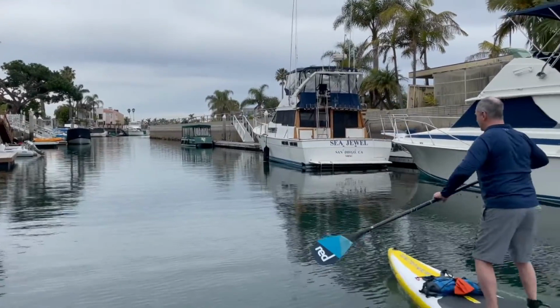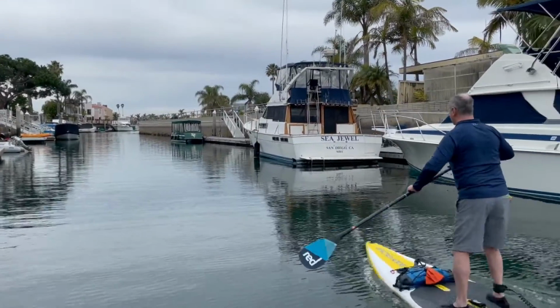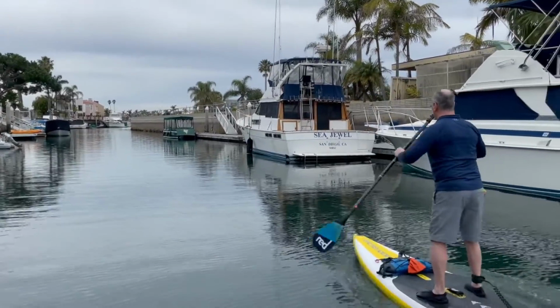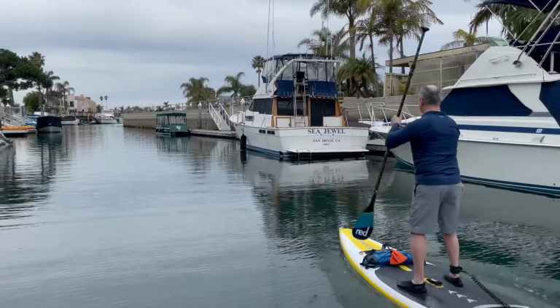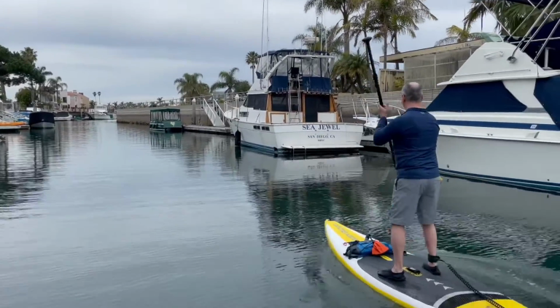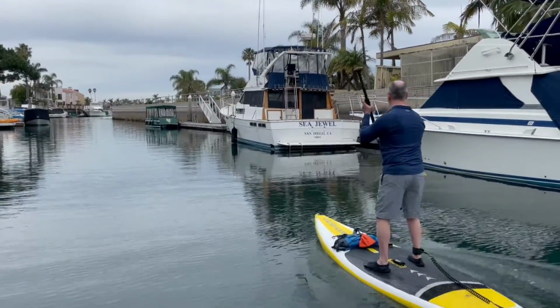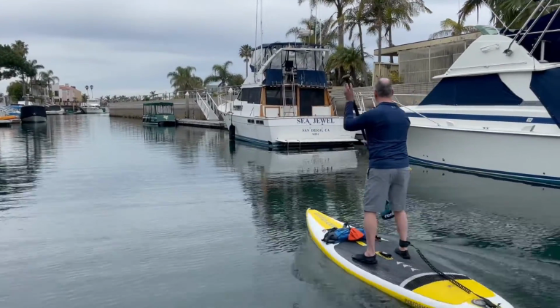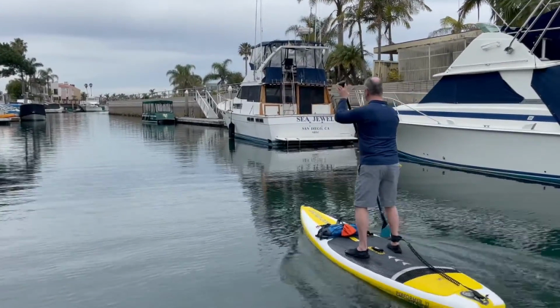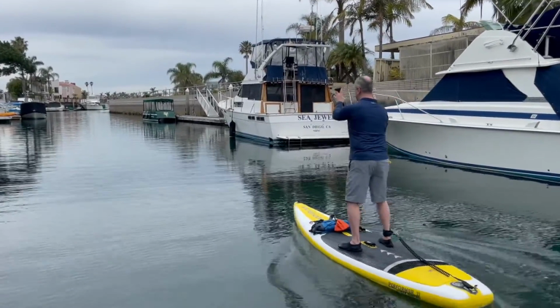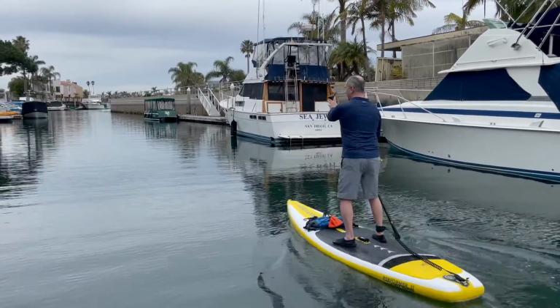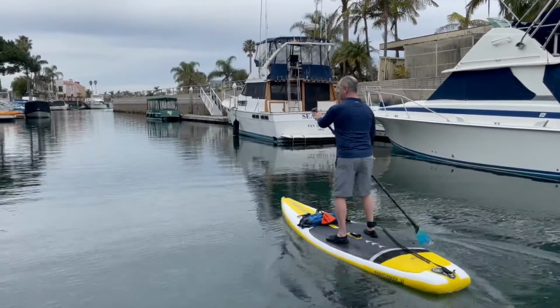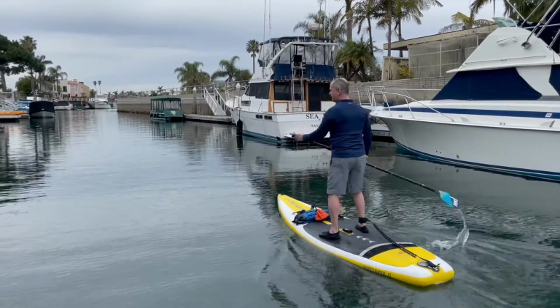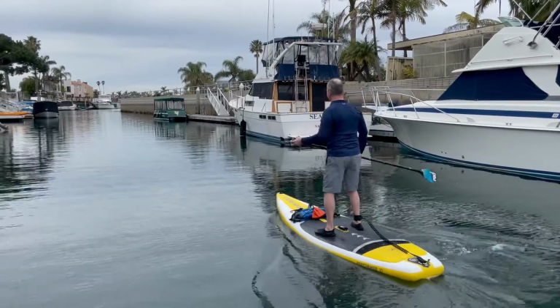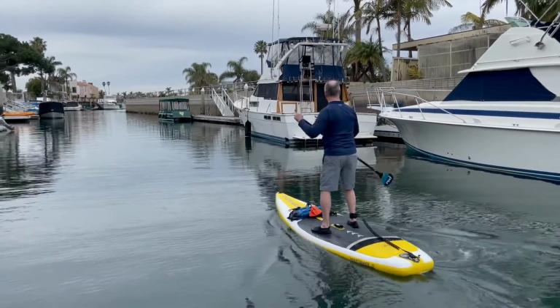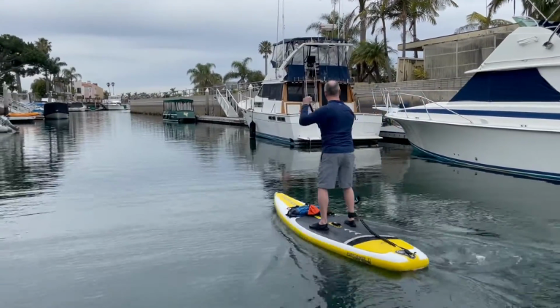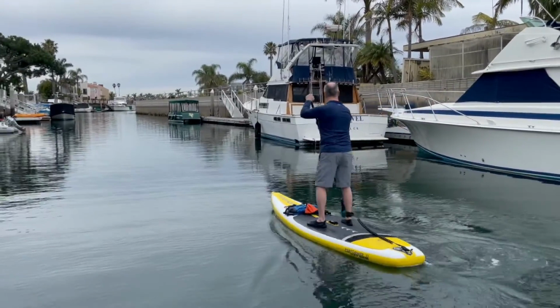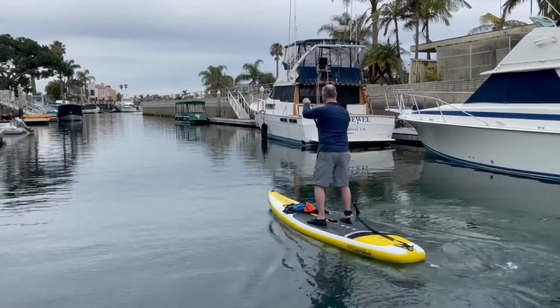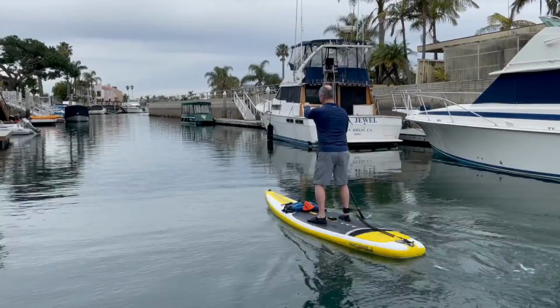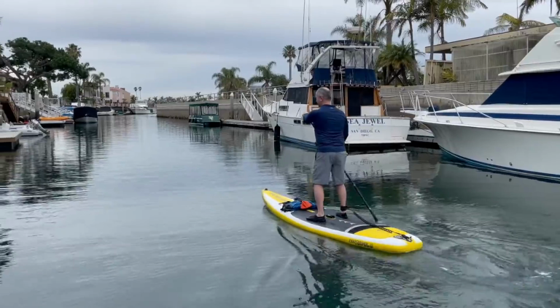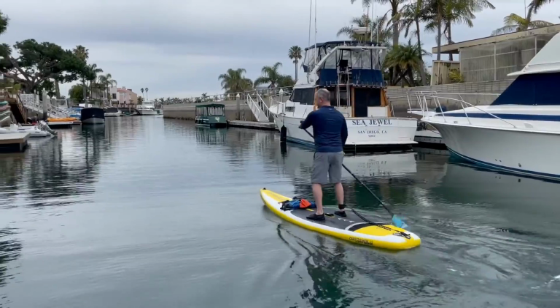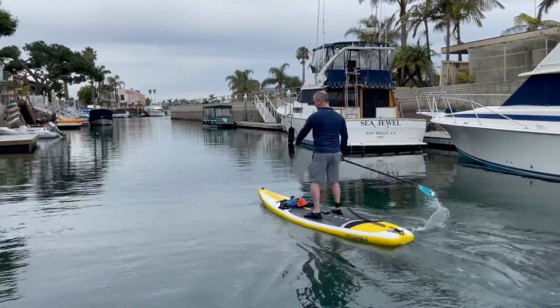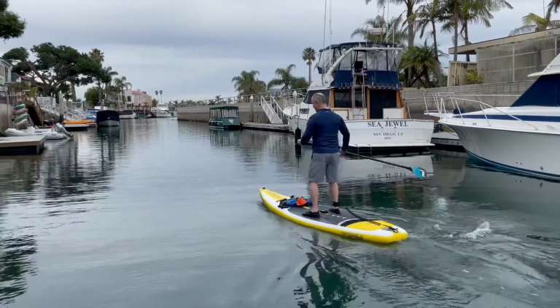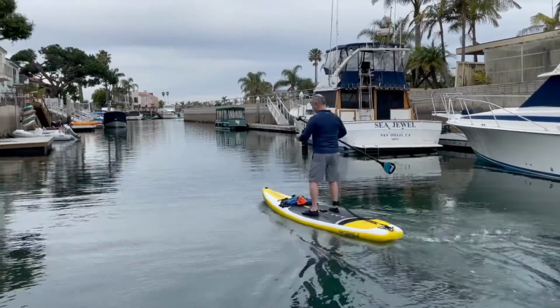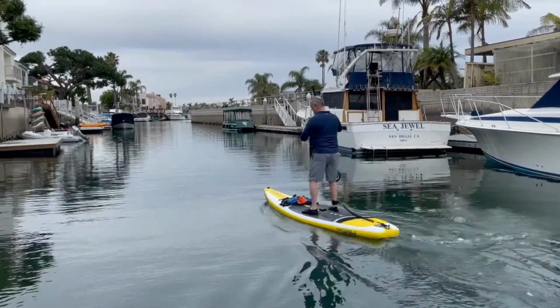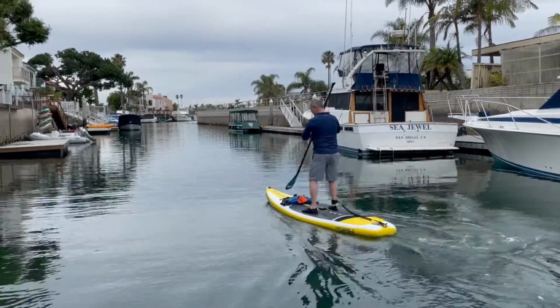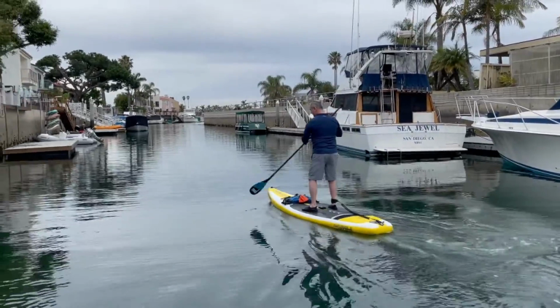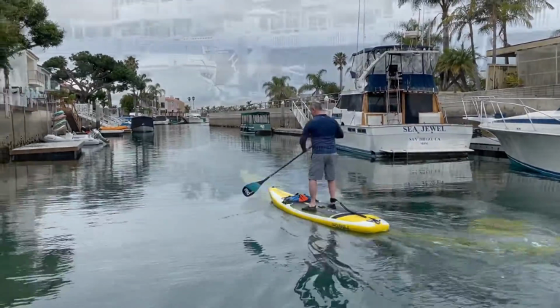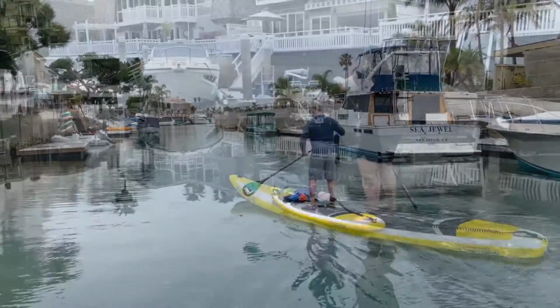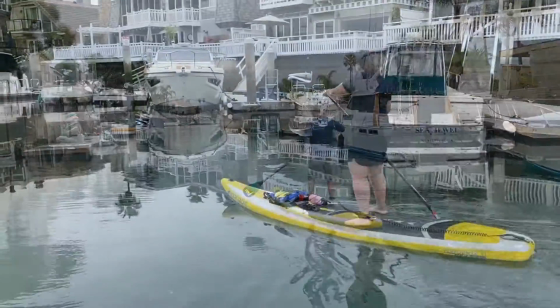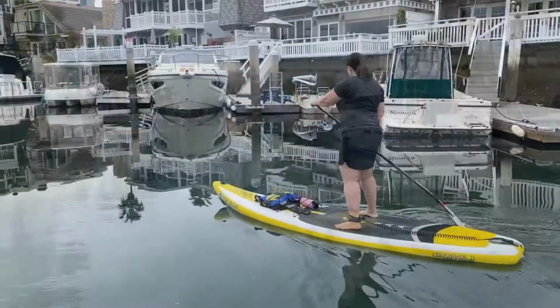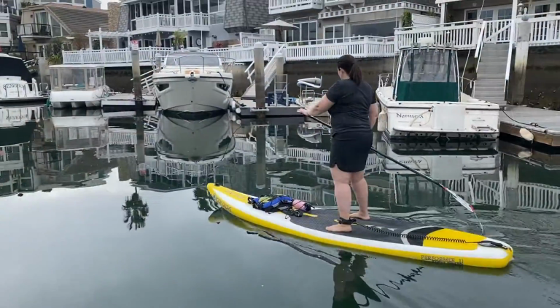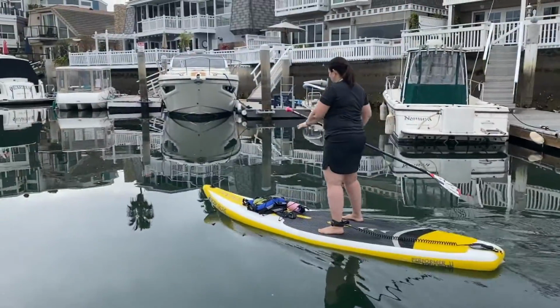"You gonna fall?" "No, I'm good." Having fun, honey?